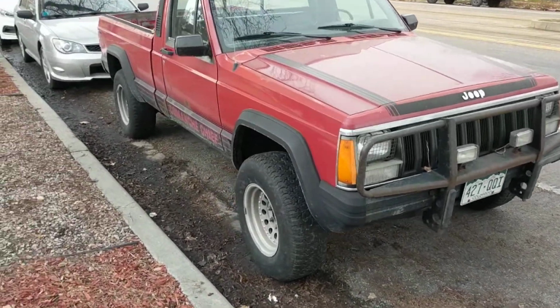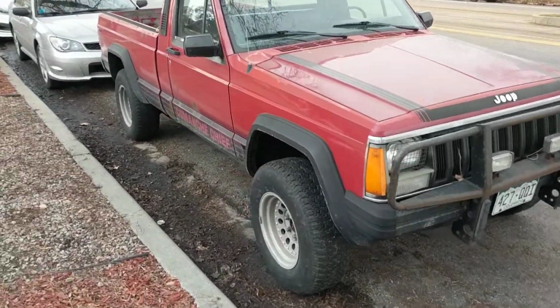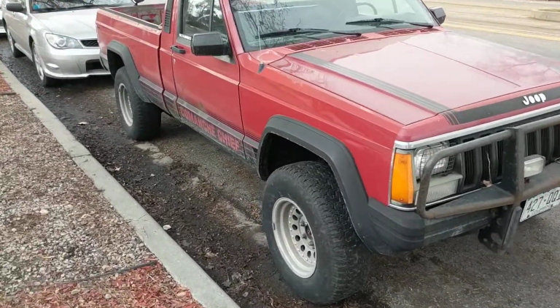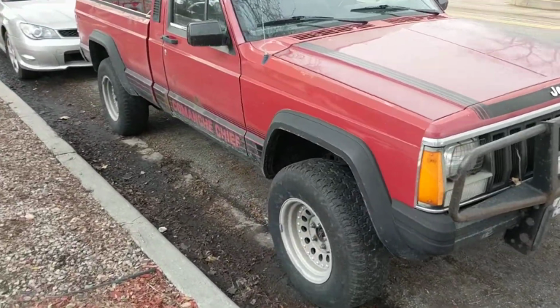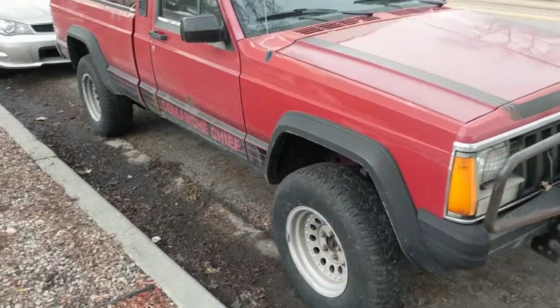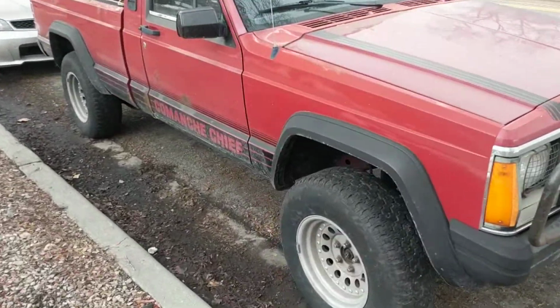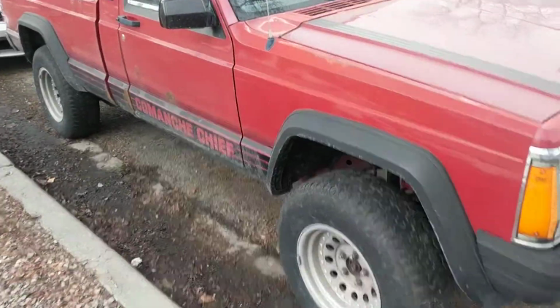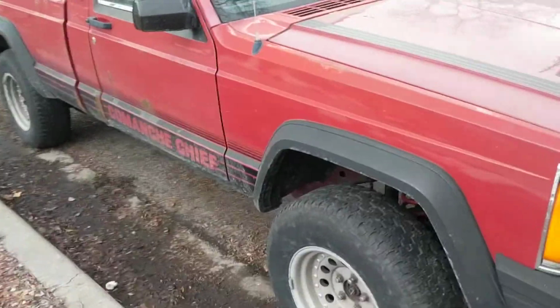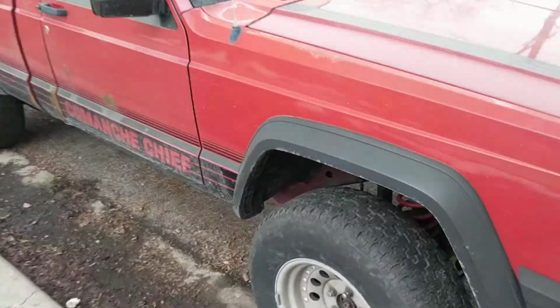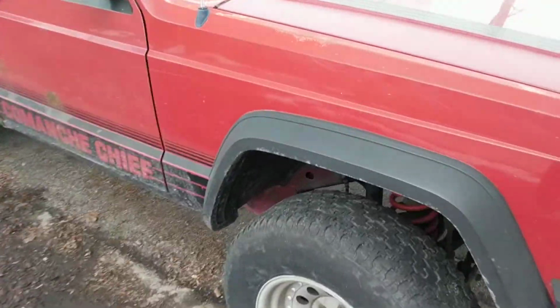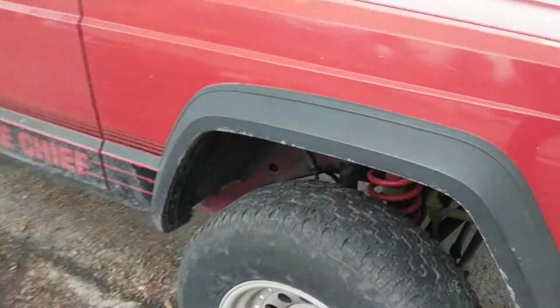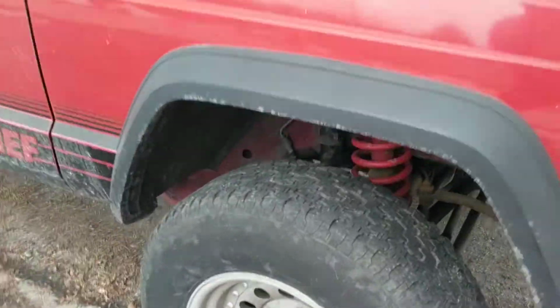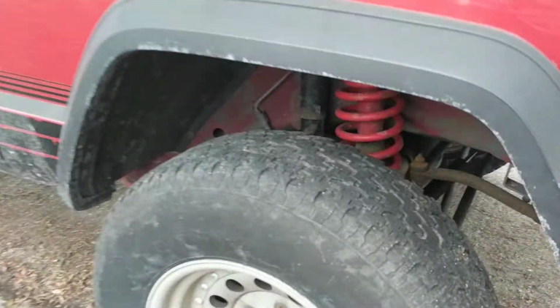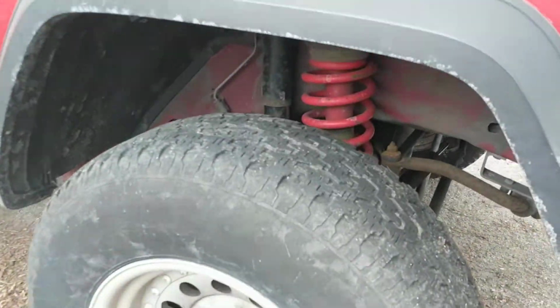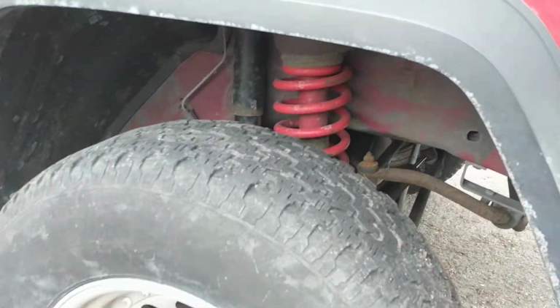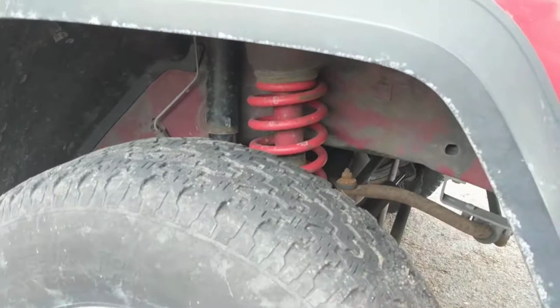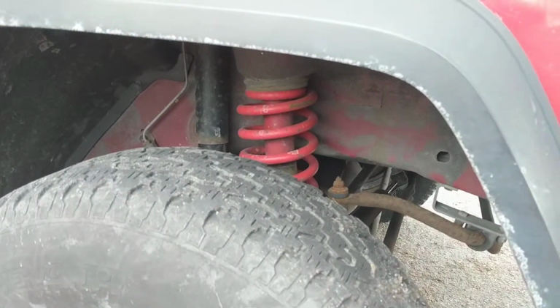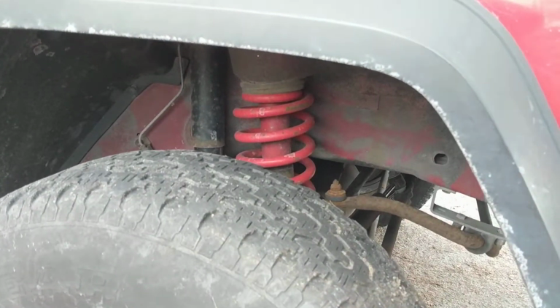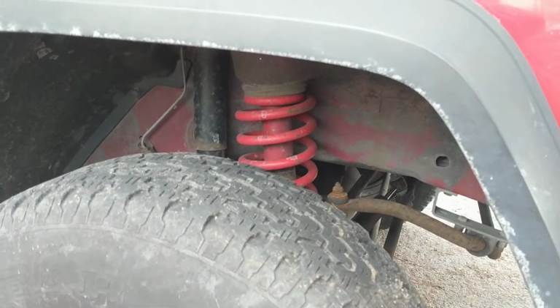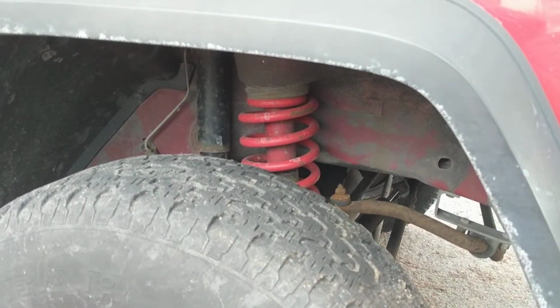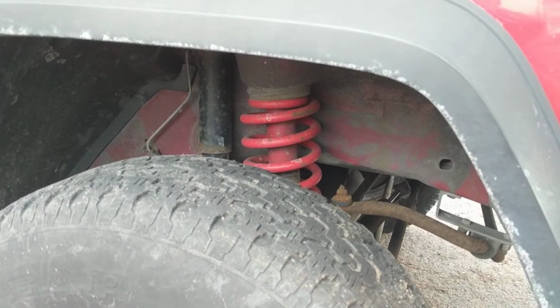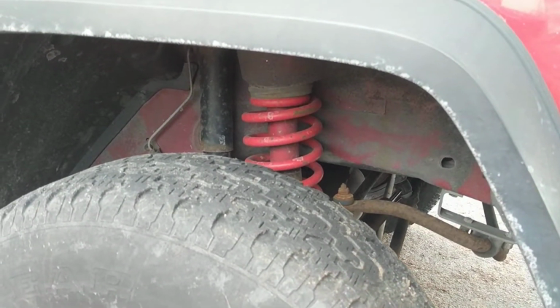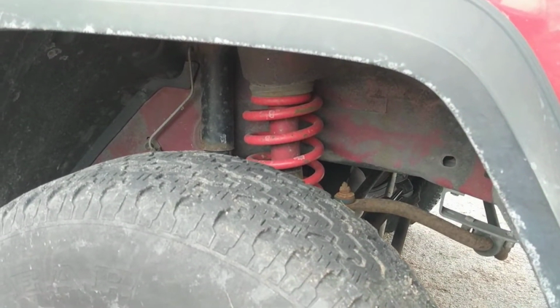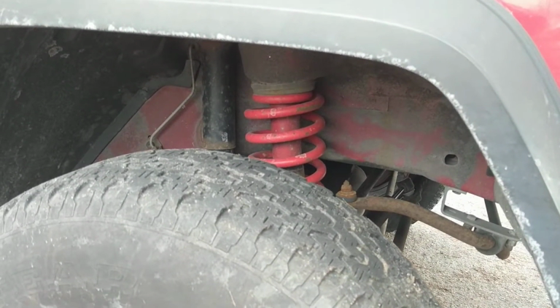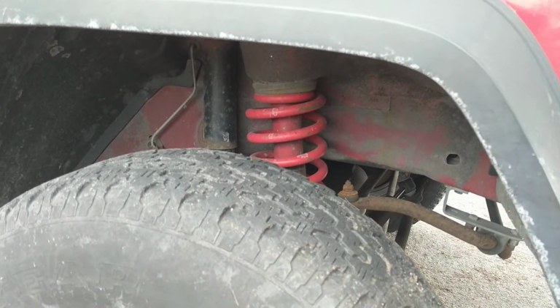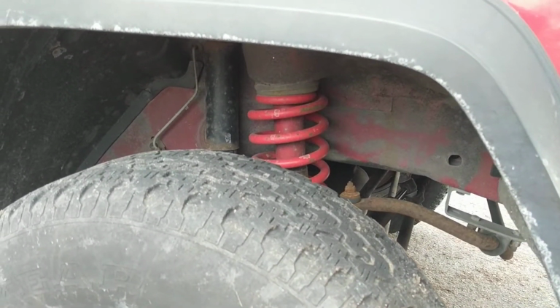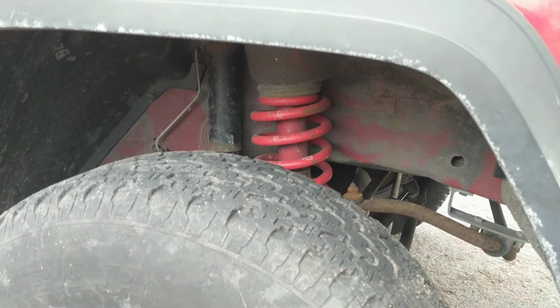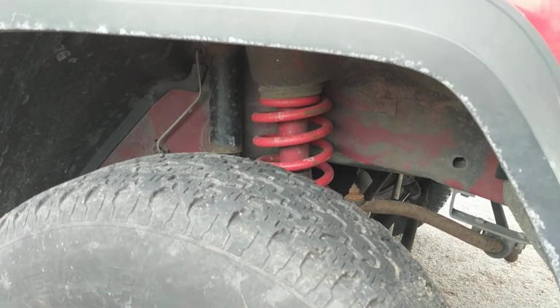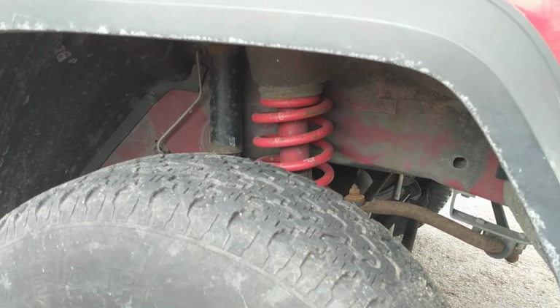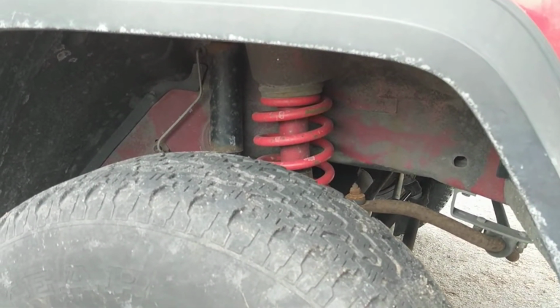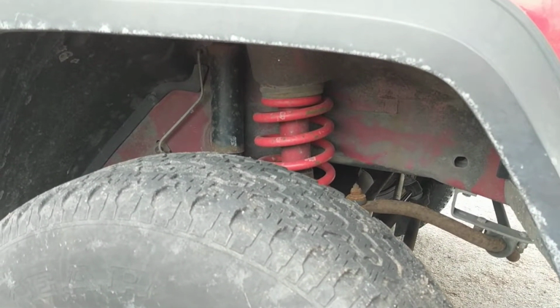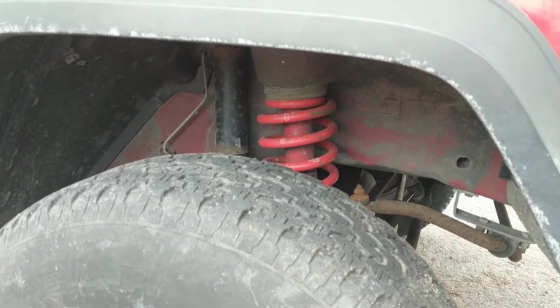It has some pretty sweet red coilovers — coil spring suspension.